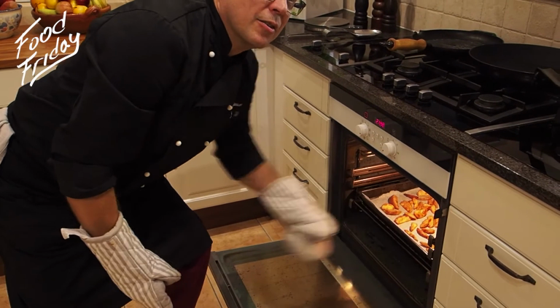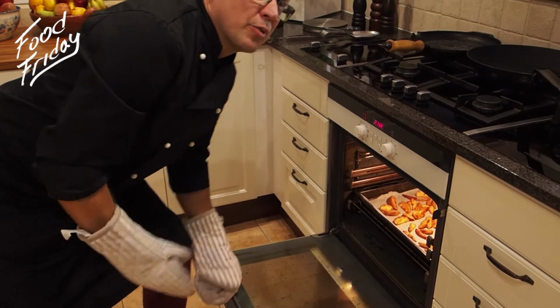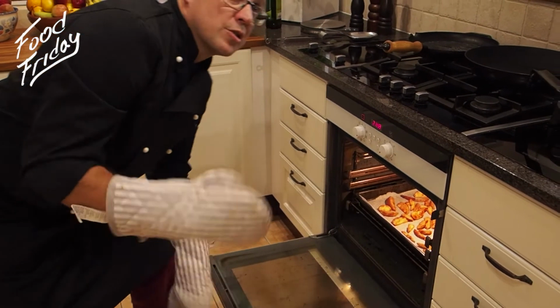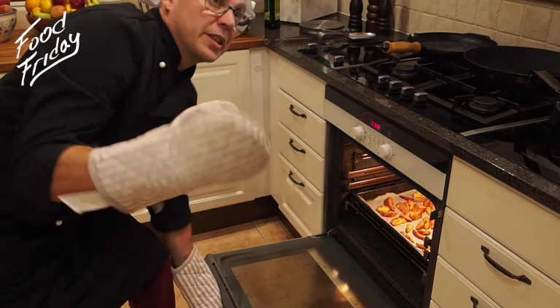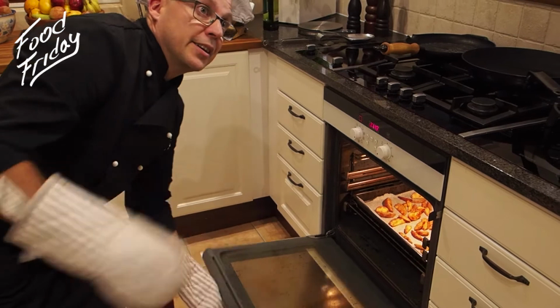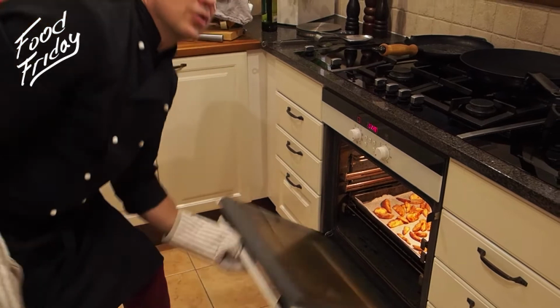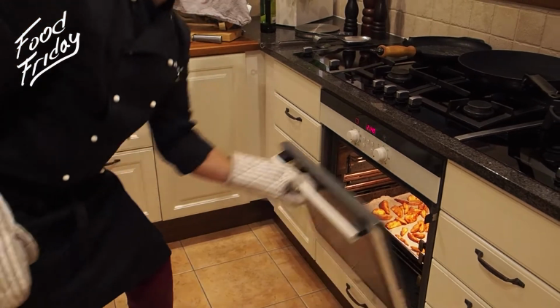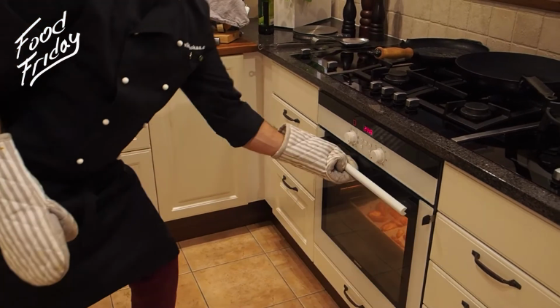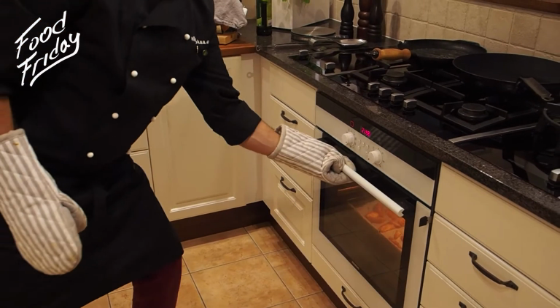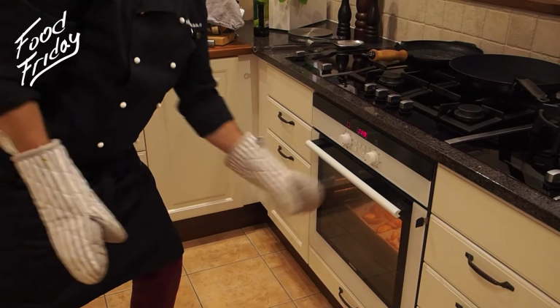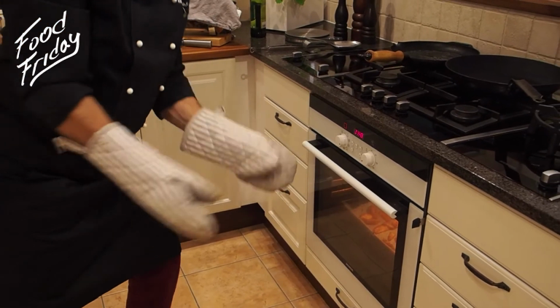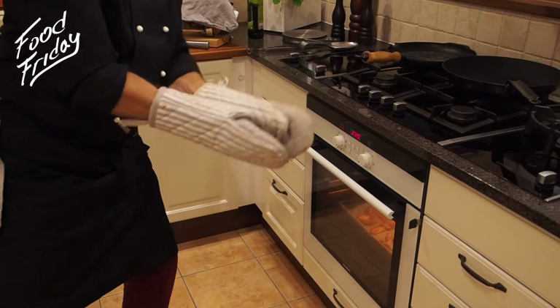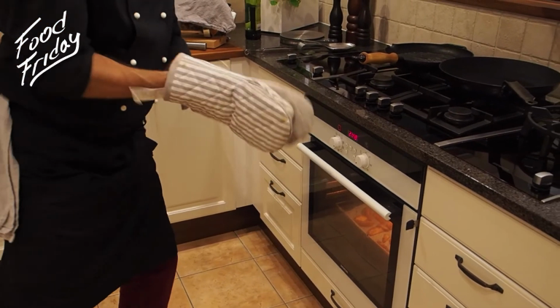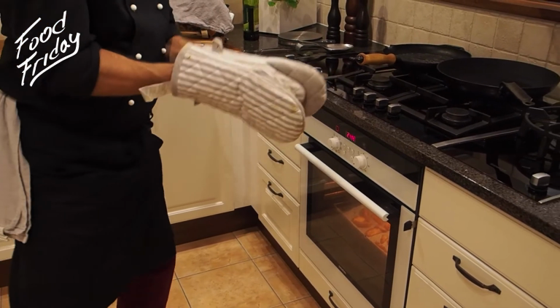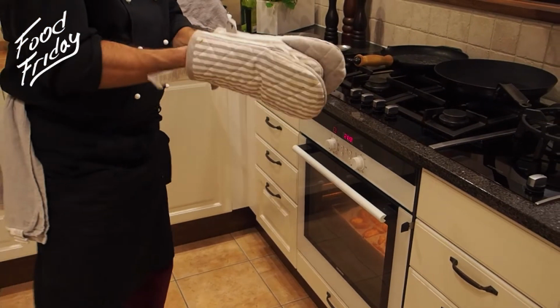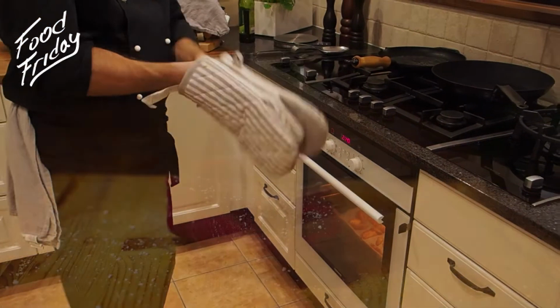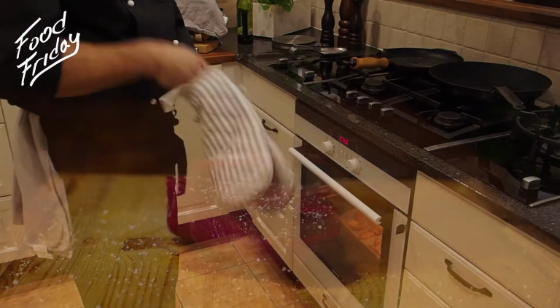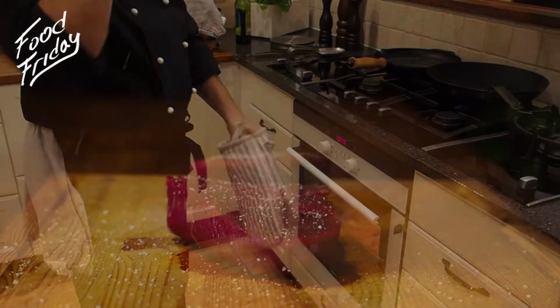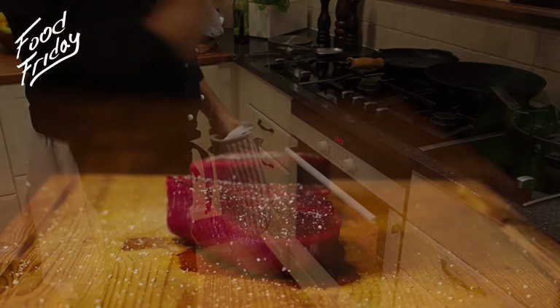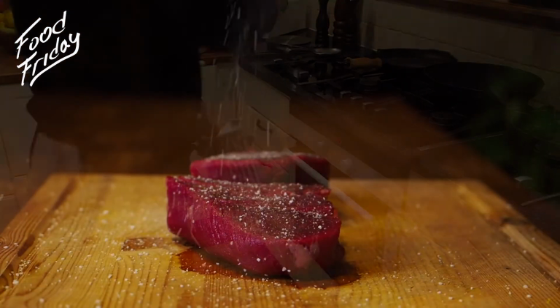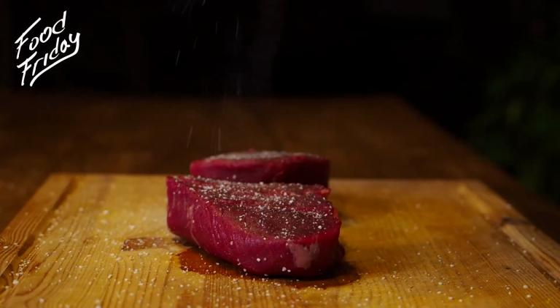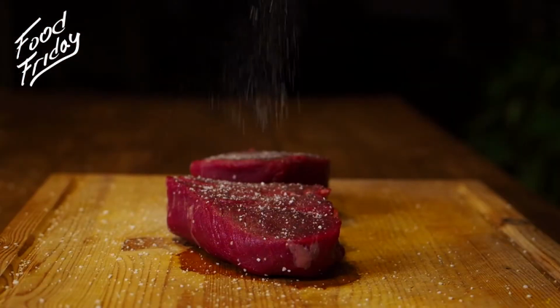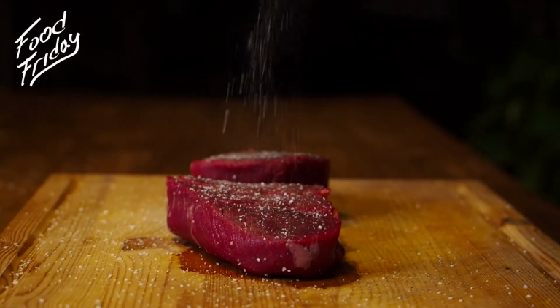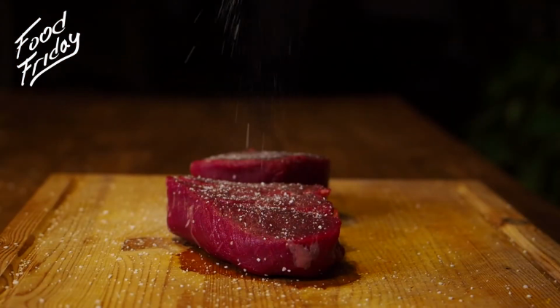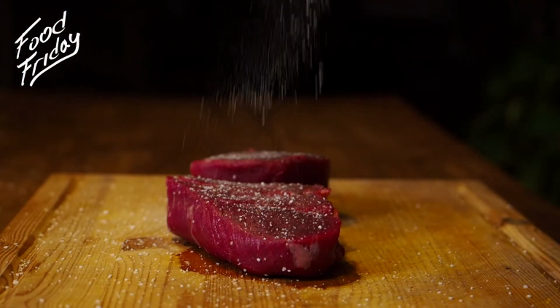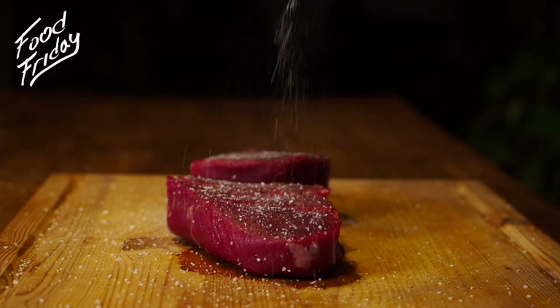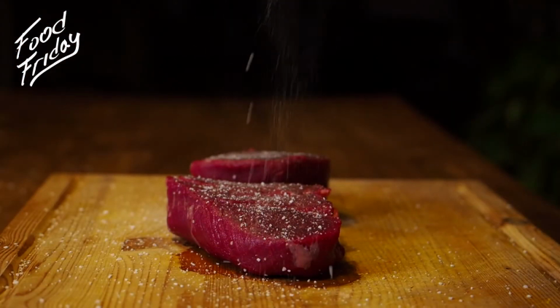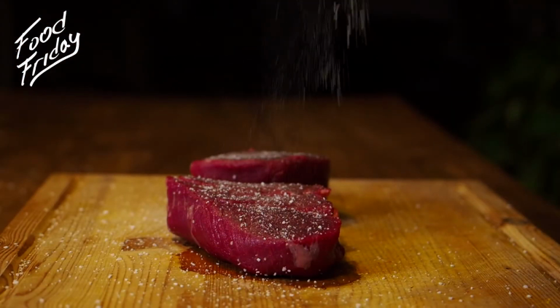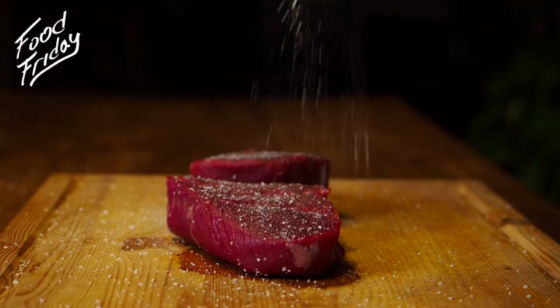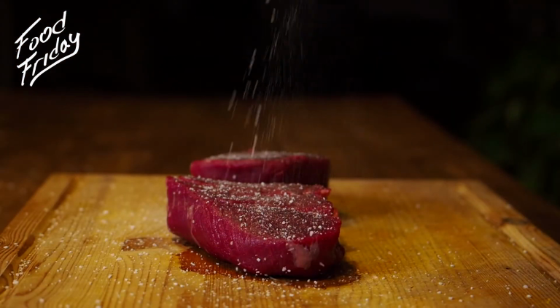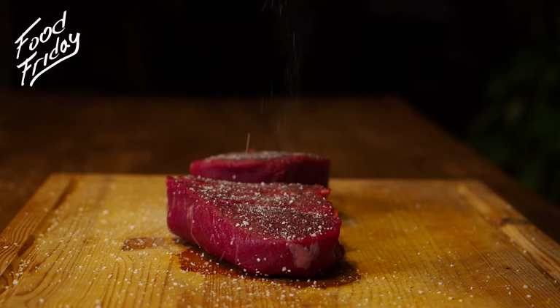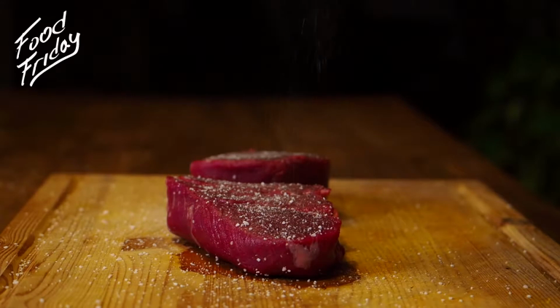Approximately 20 minutes. While the potatoes are in the oven, let's prepare the pepper steaks and madeira sauce.